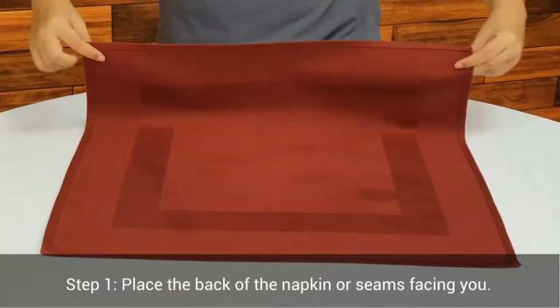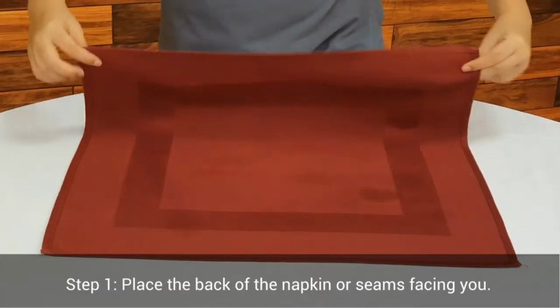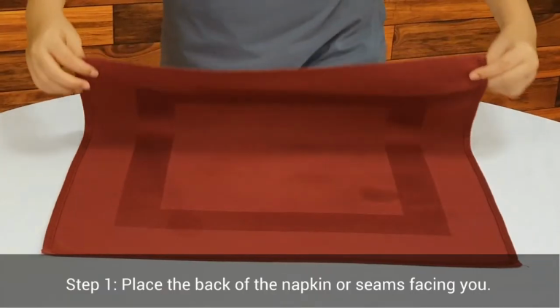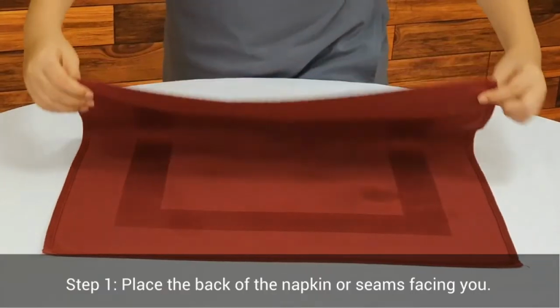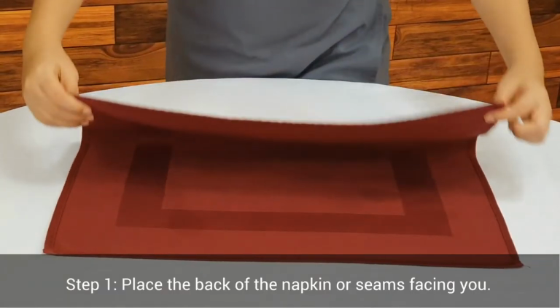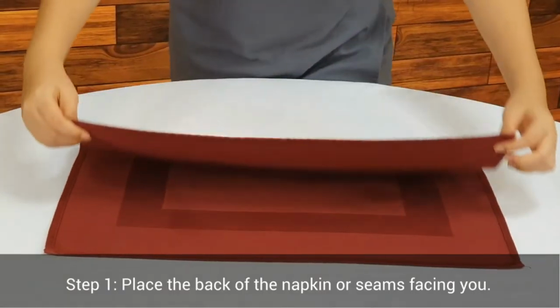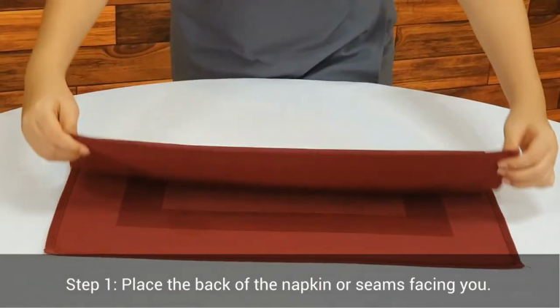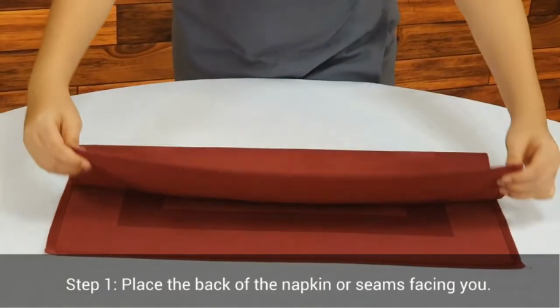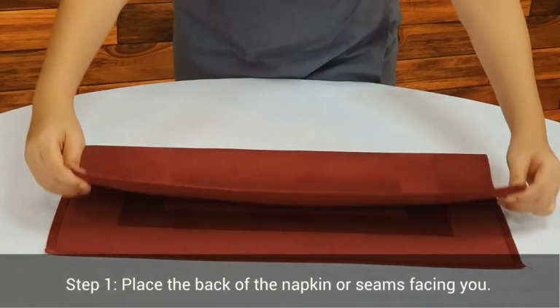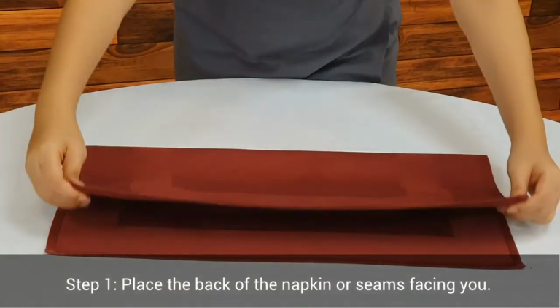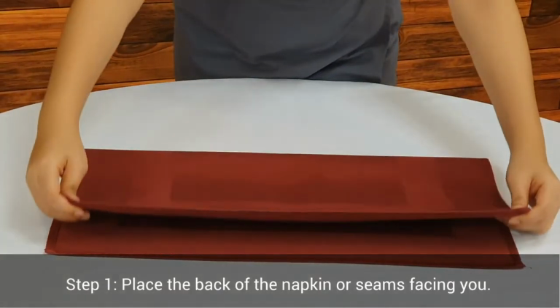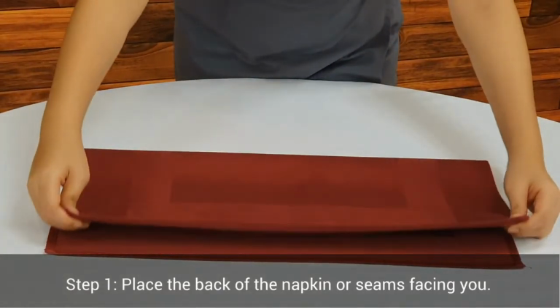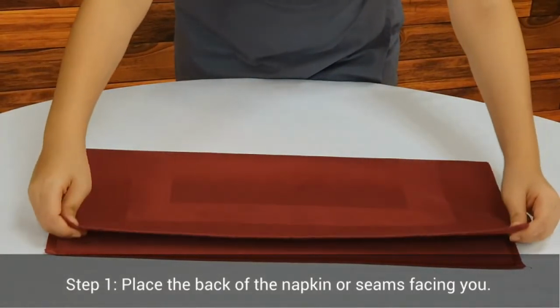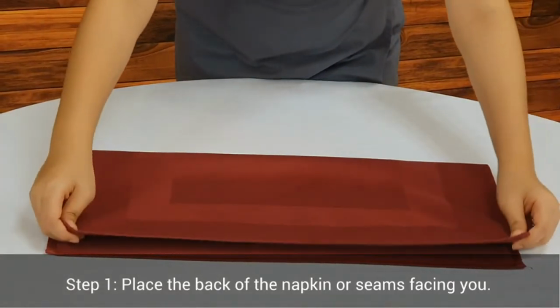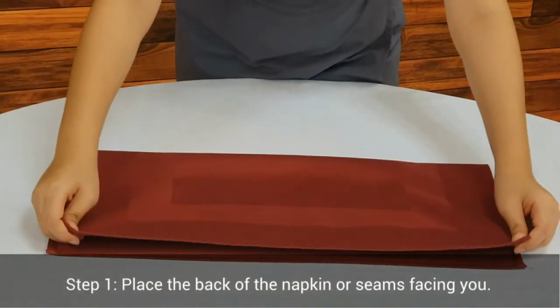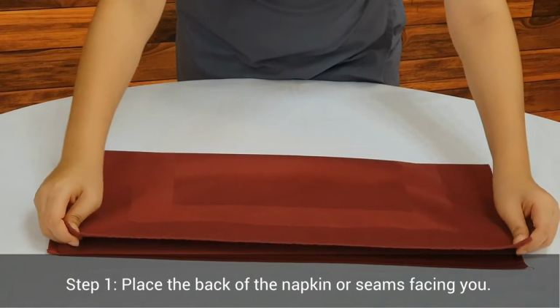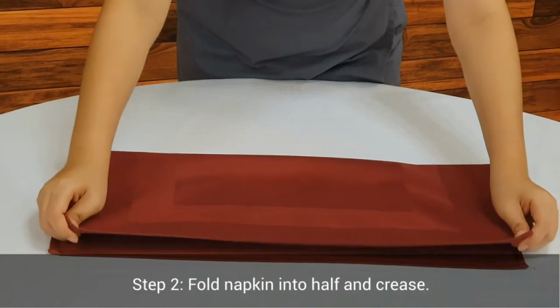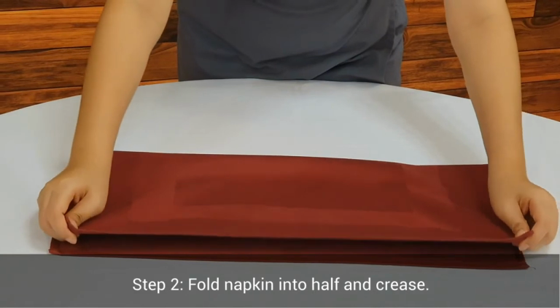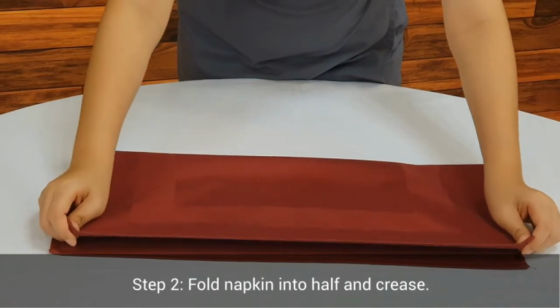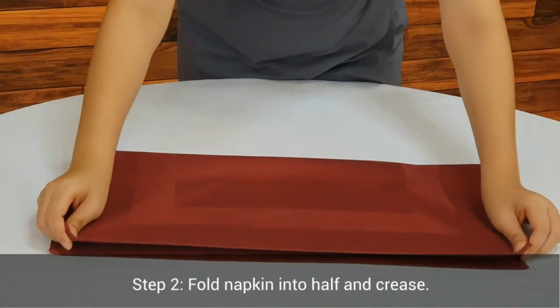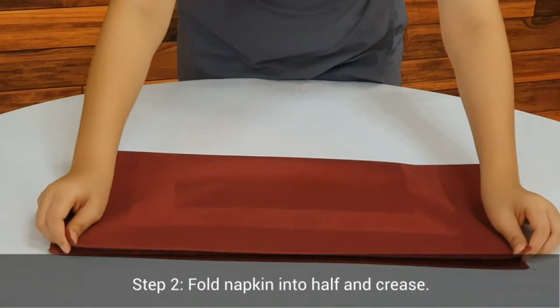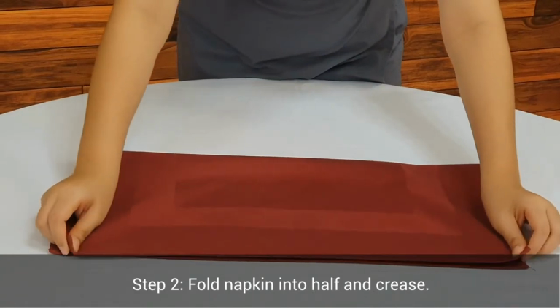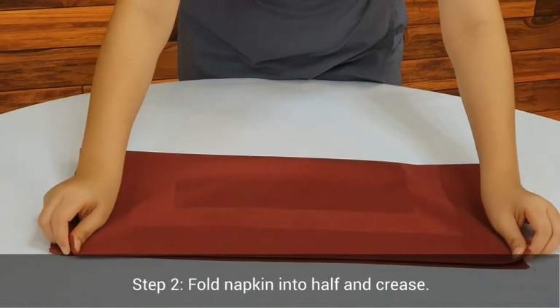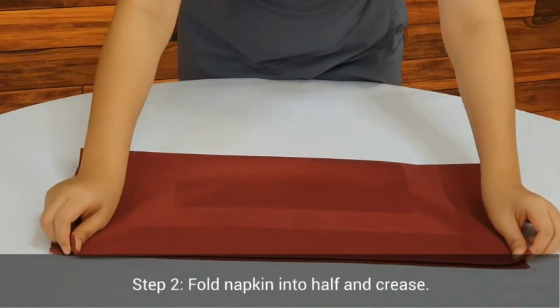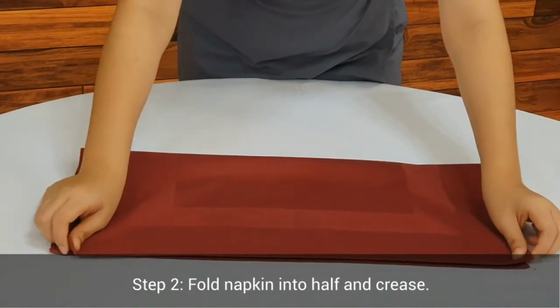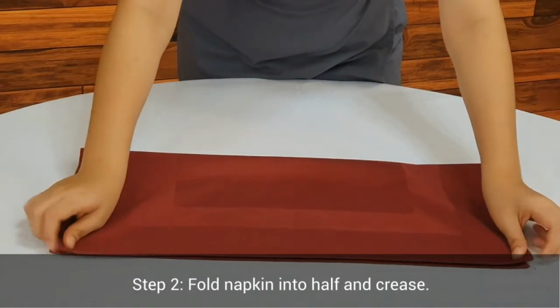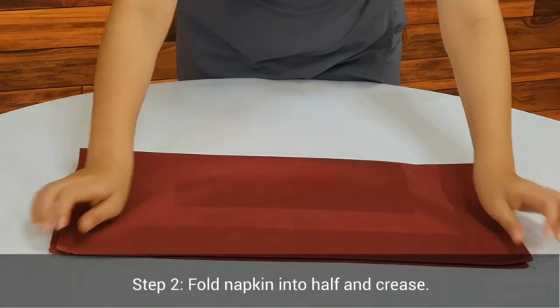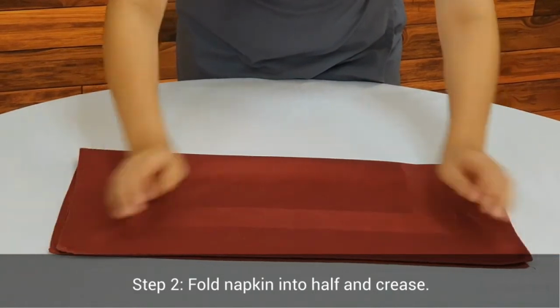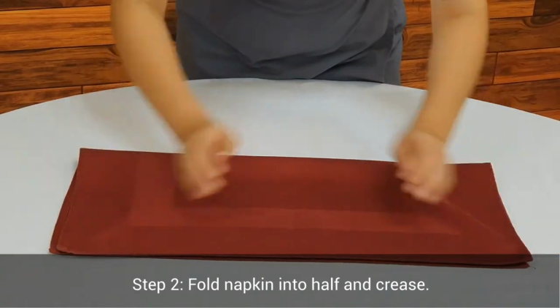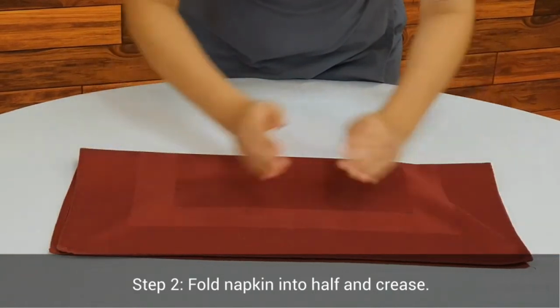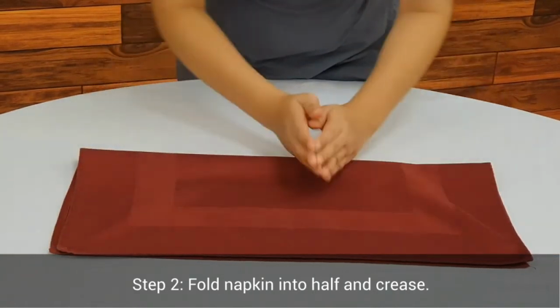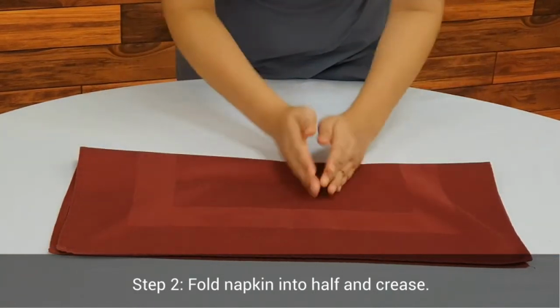Step 1. Place the back of the napkin, or seams, facing you. Step 2. Fold the napkin into half and crease.